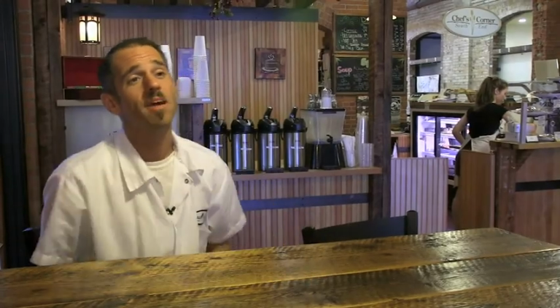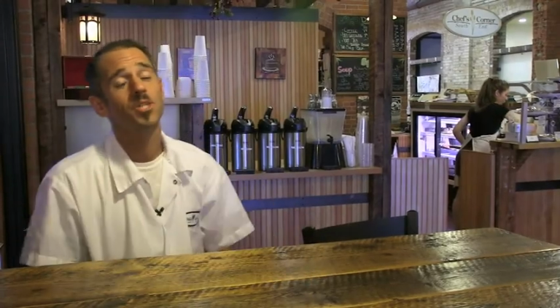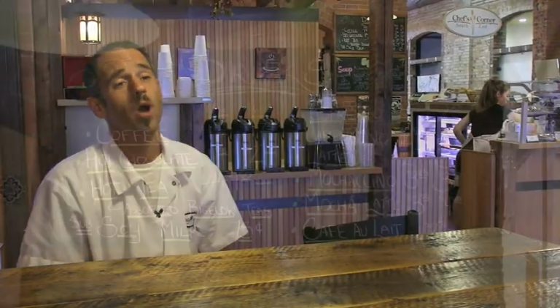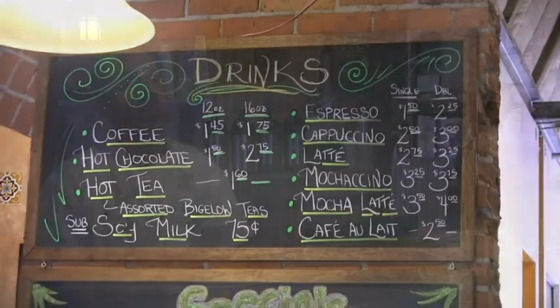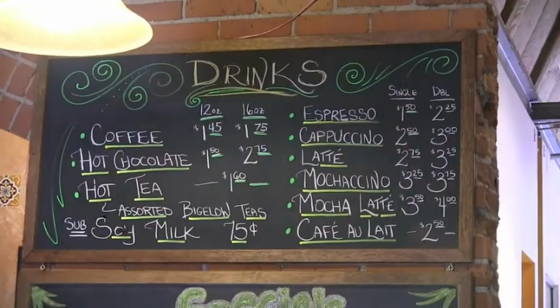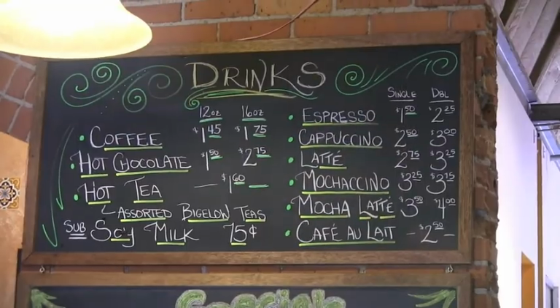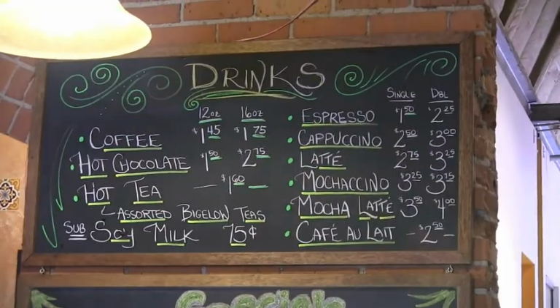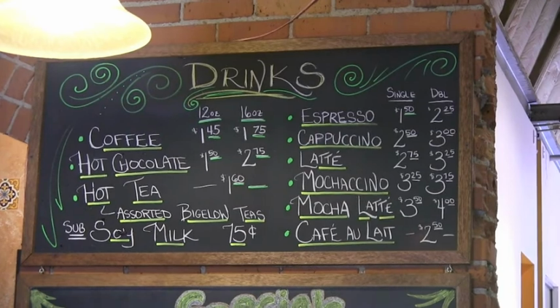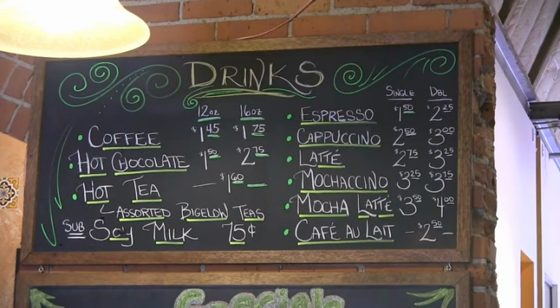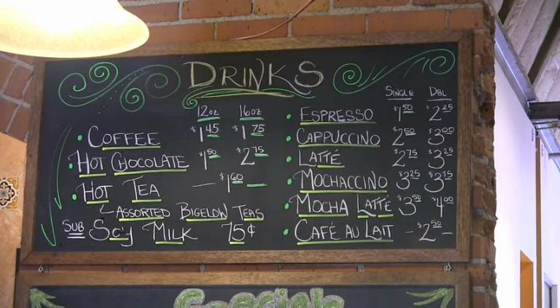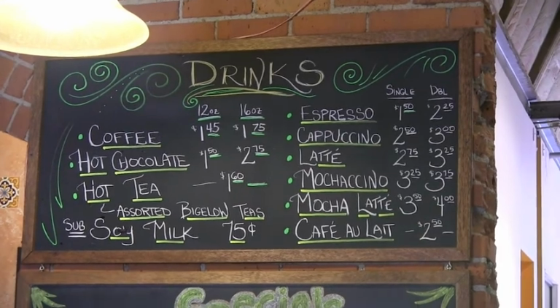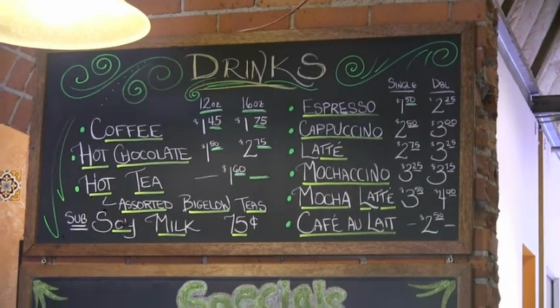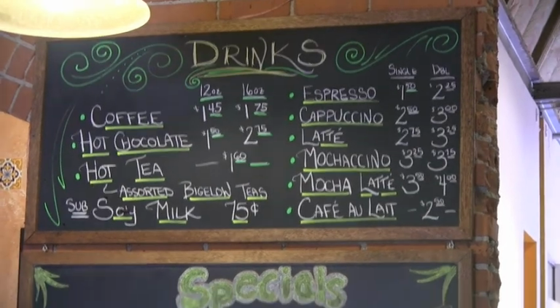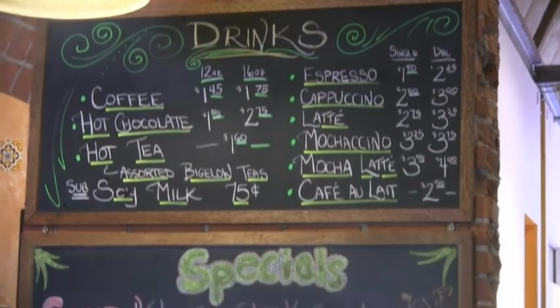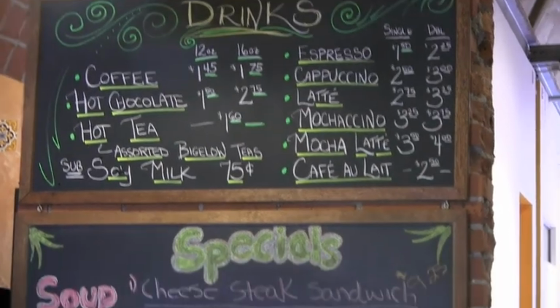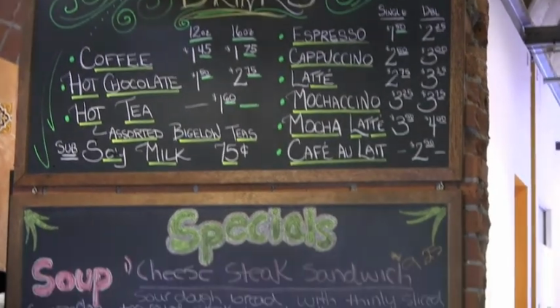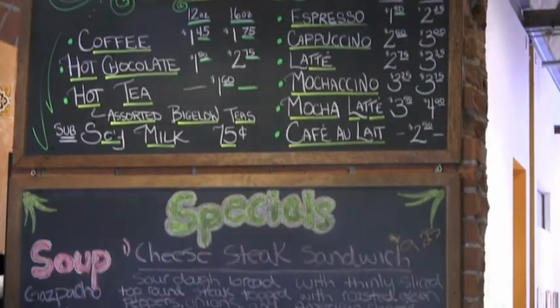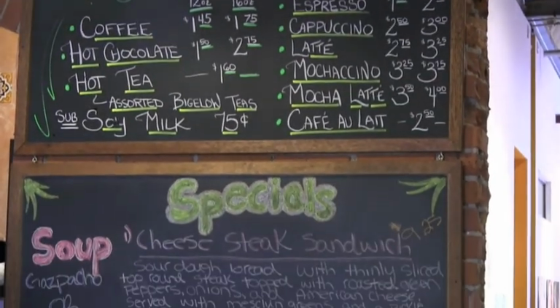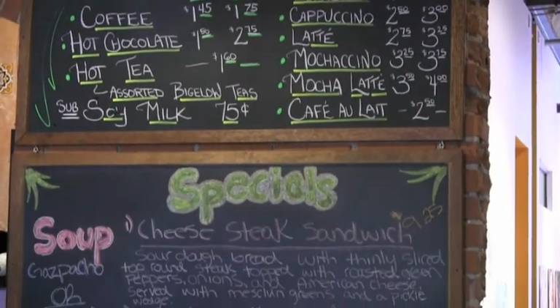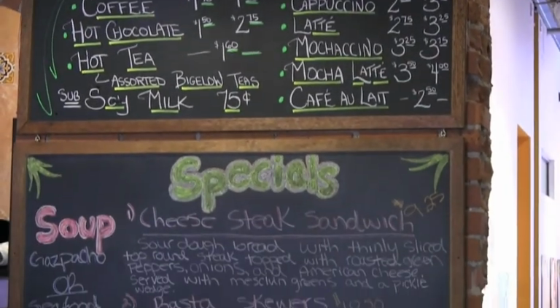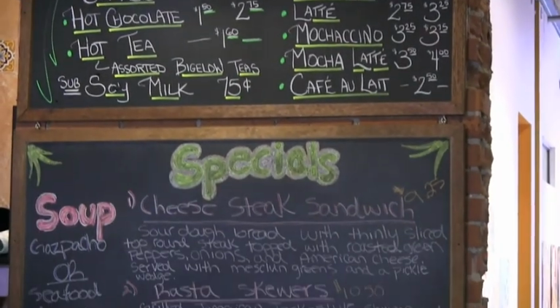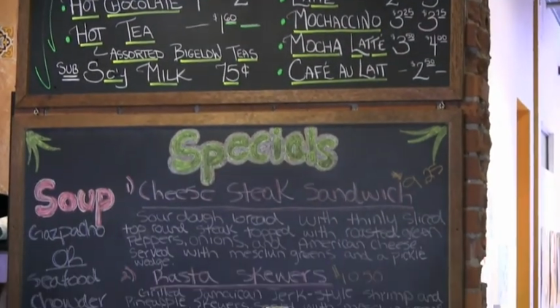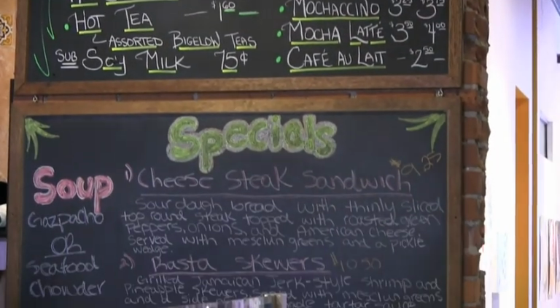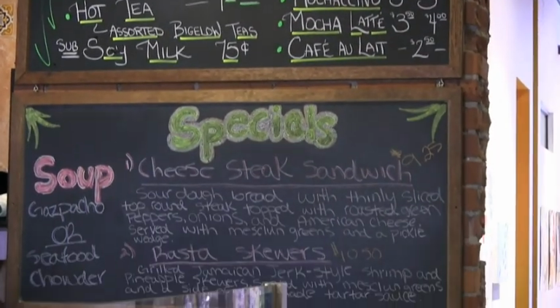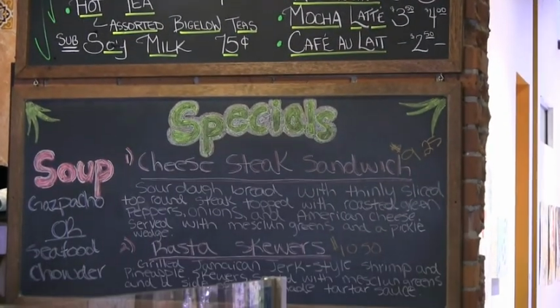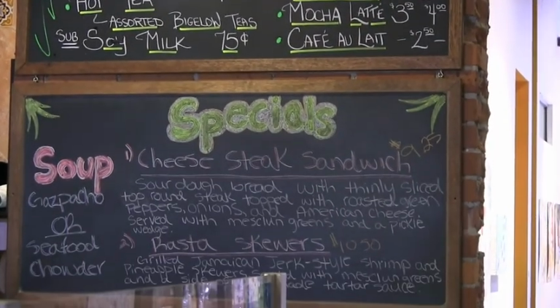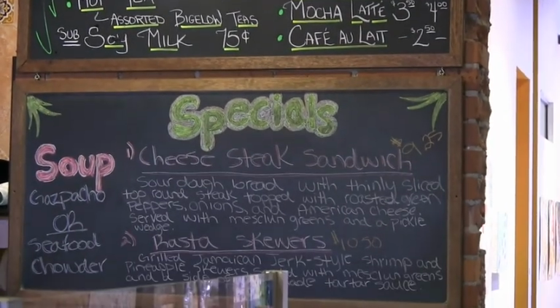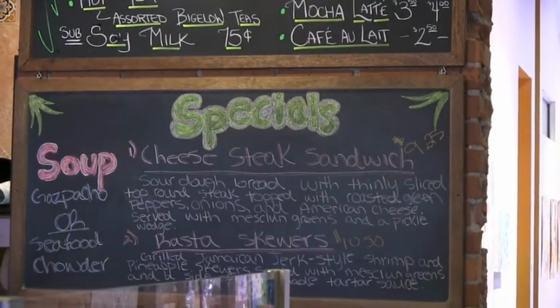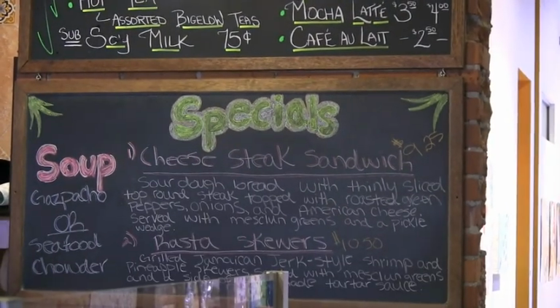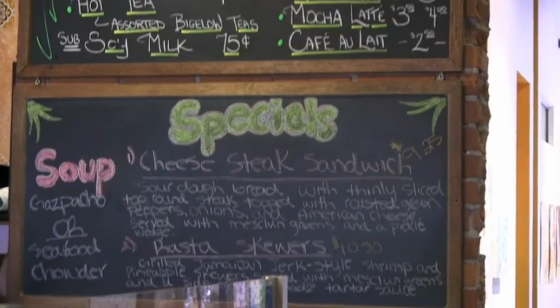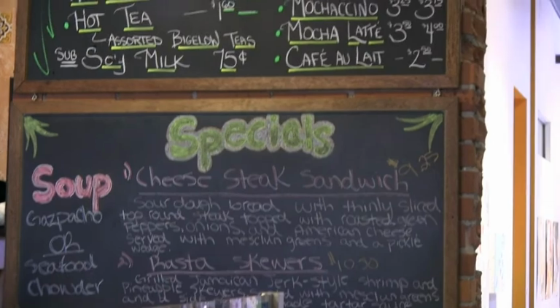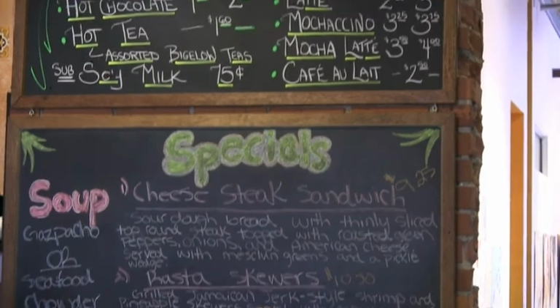We definitely try to stay local and seasonal as much as possible. Our specials really reflect our seasonality down here.